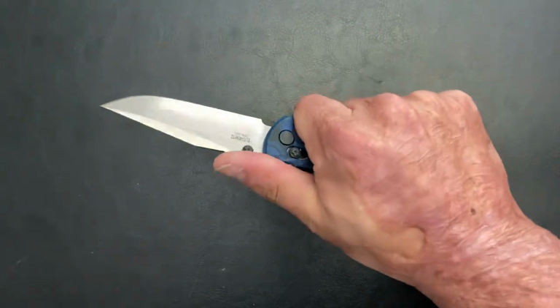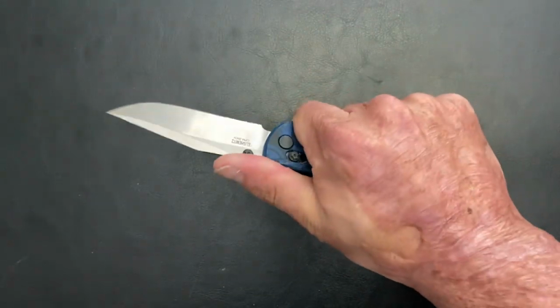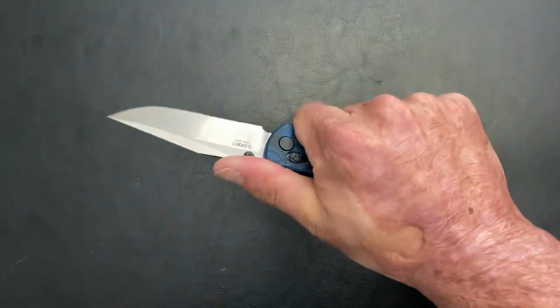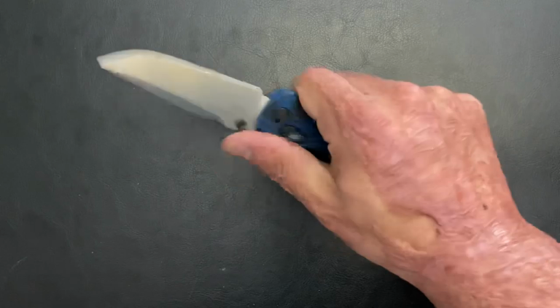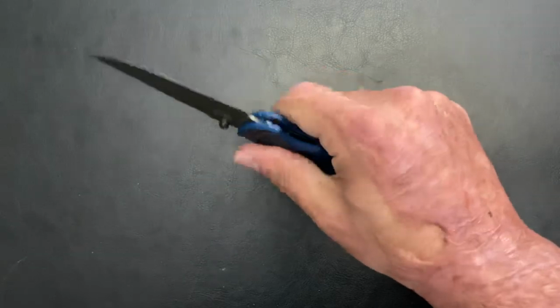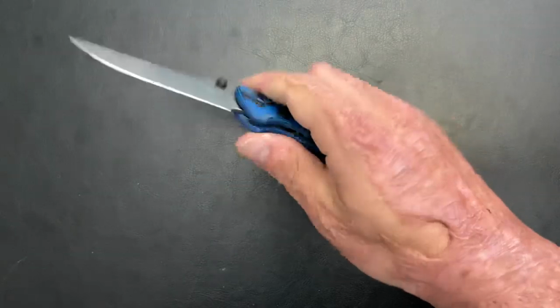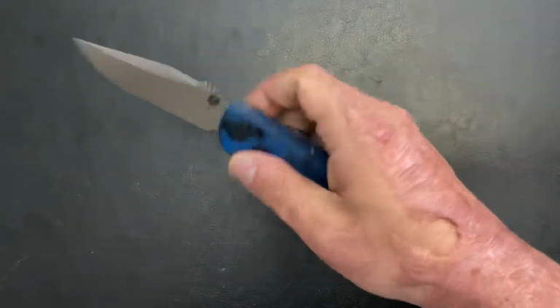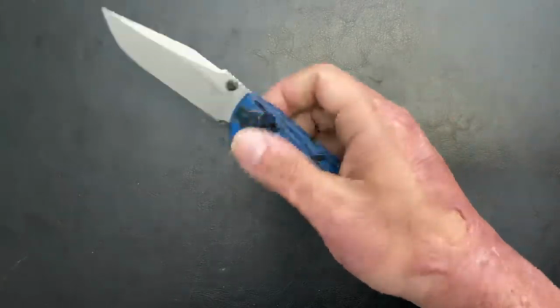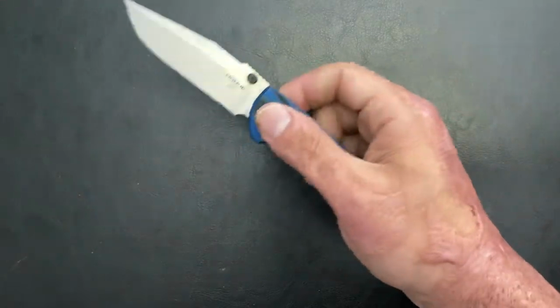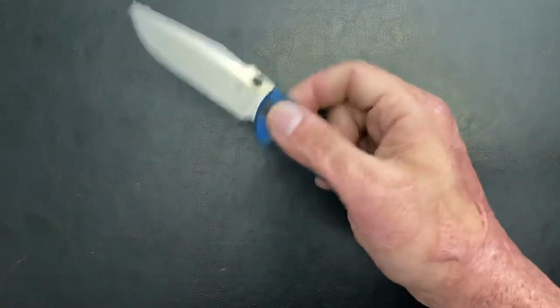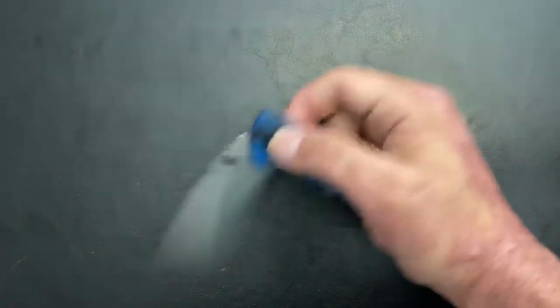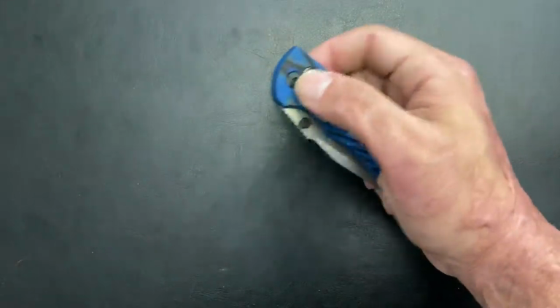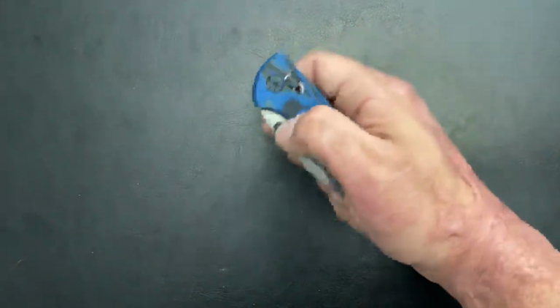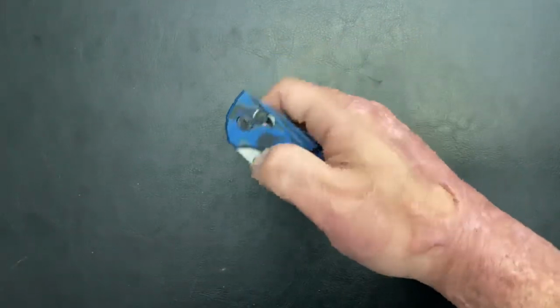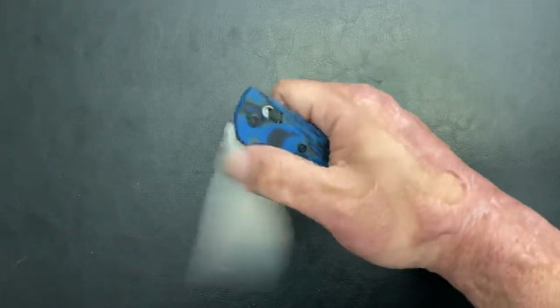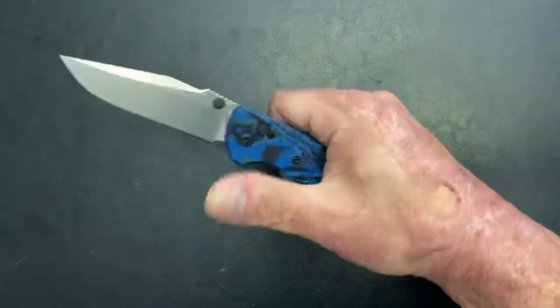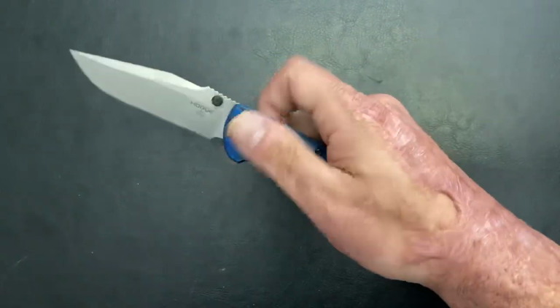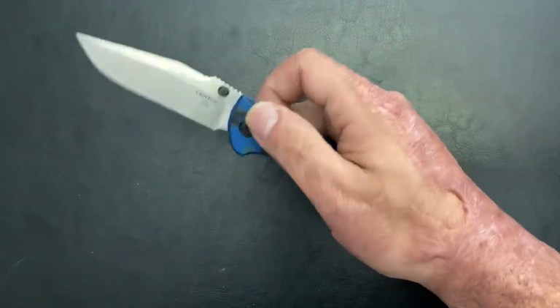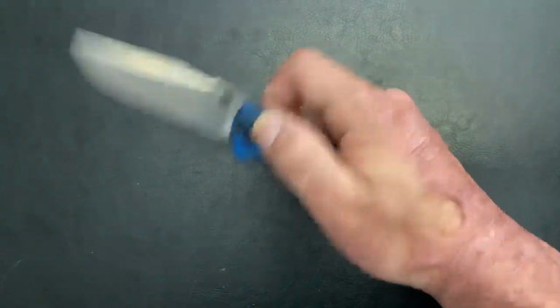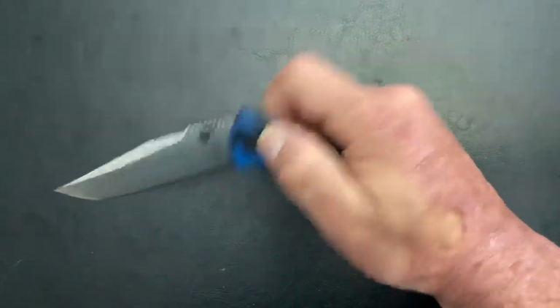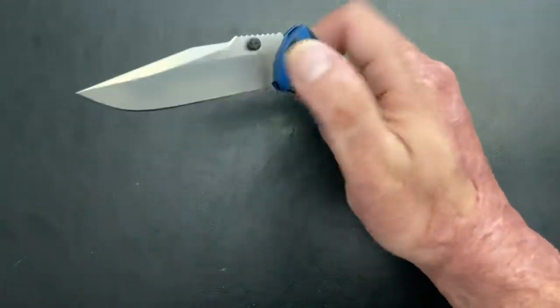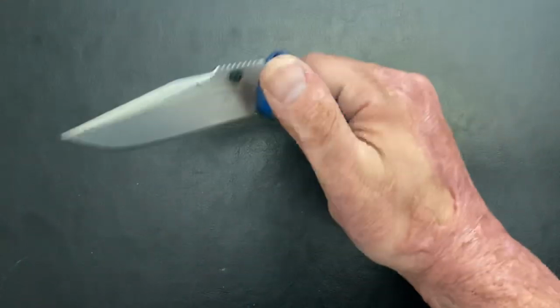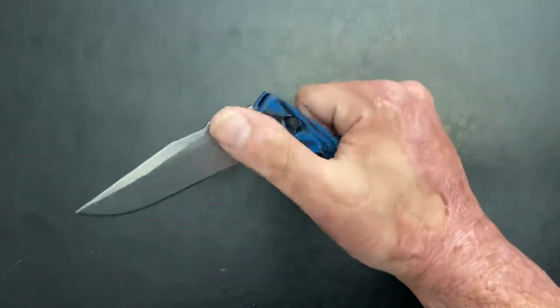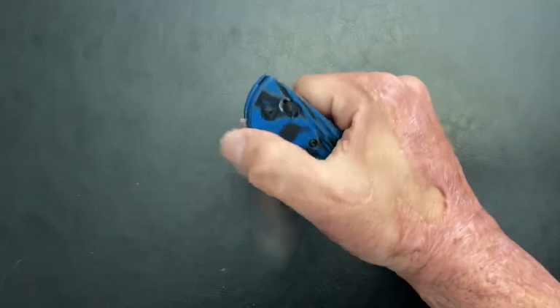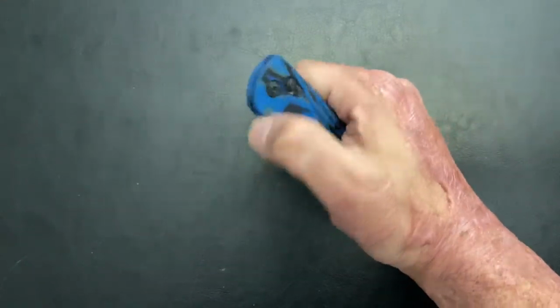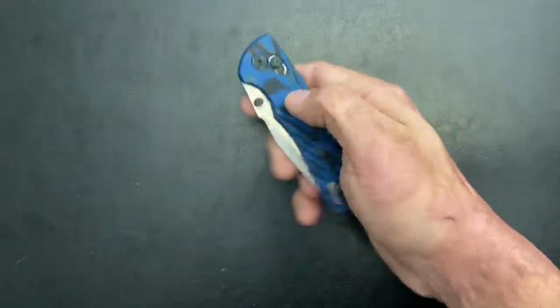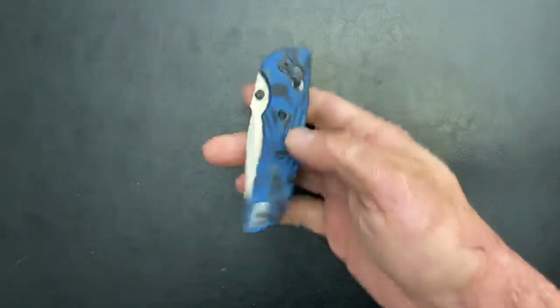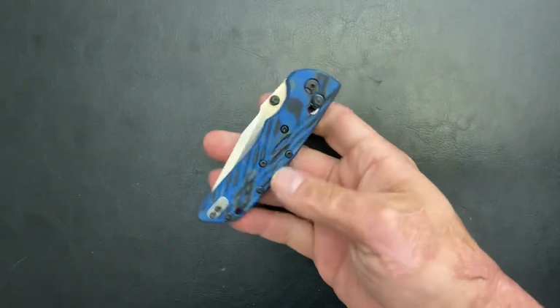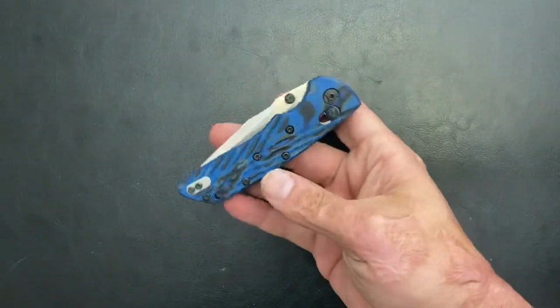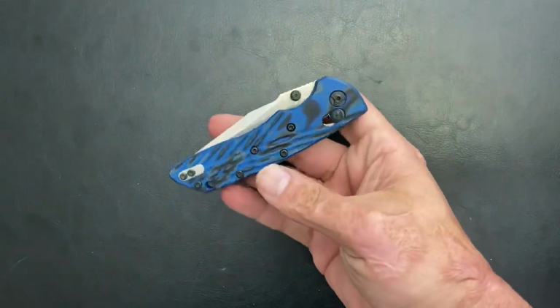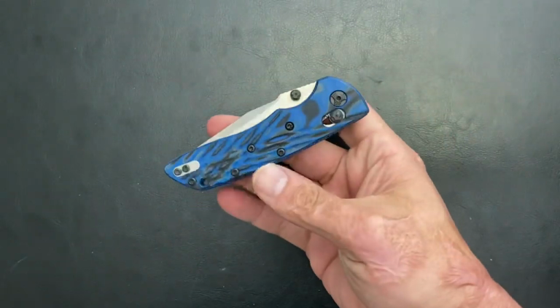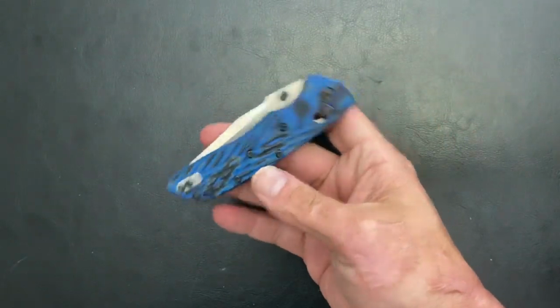Super smooth, 20CV steel, G10. I think it's 140 bucks, and it just came out with a compound ground wharncliffe that looks pretty sweet. I may check that out eventually. Hogue Knives Deca.